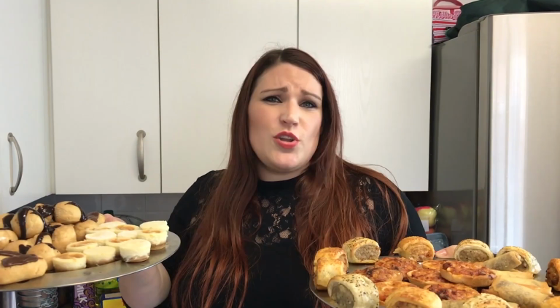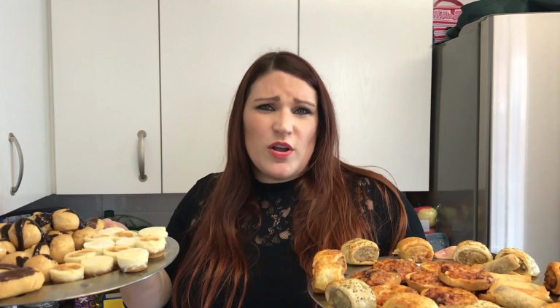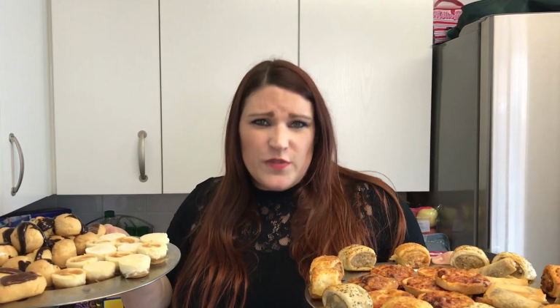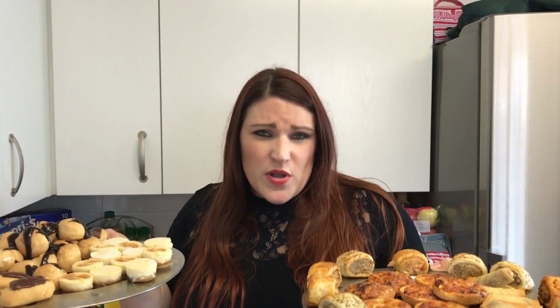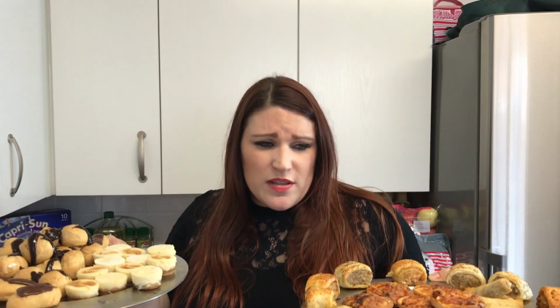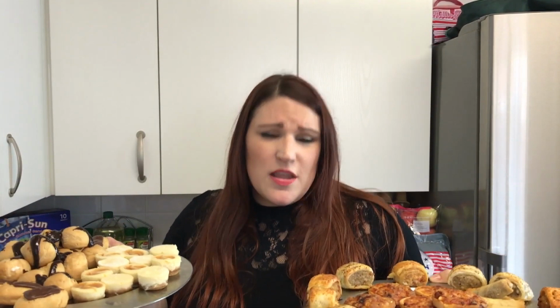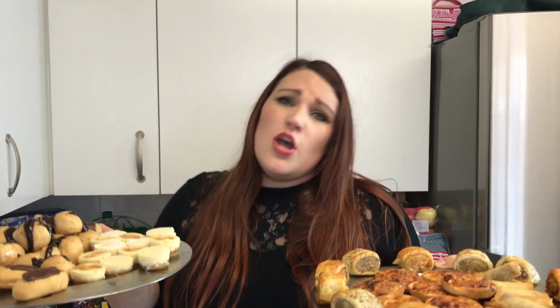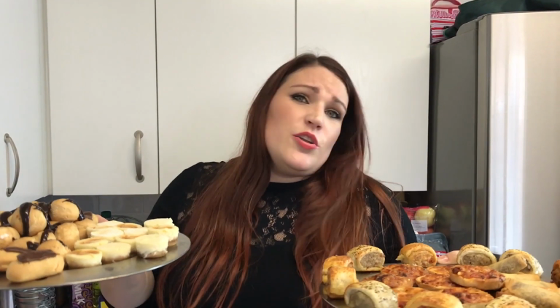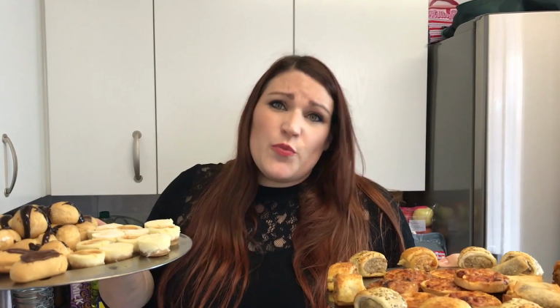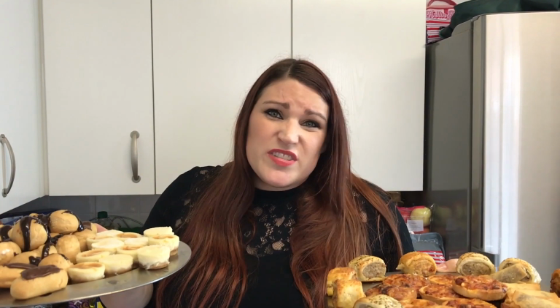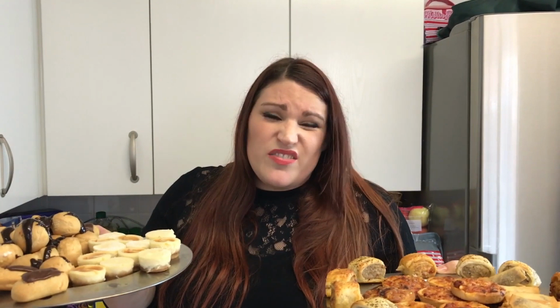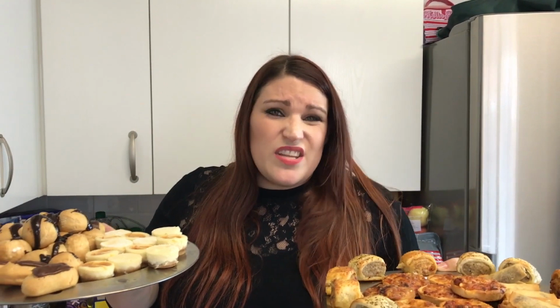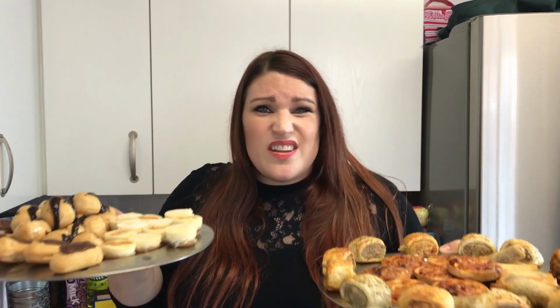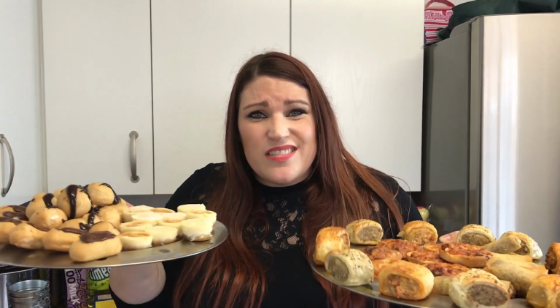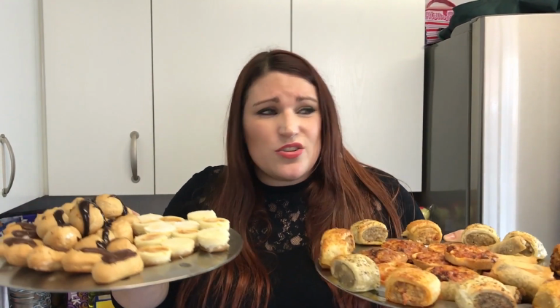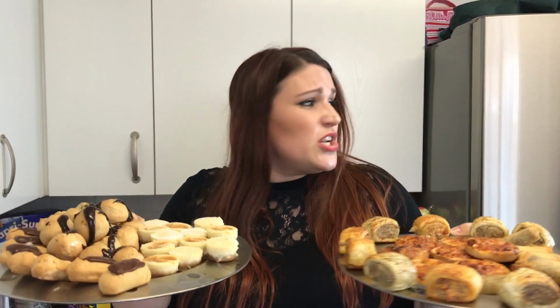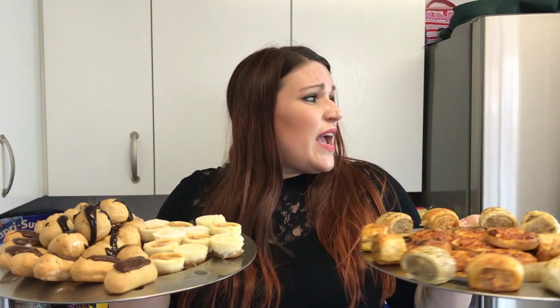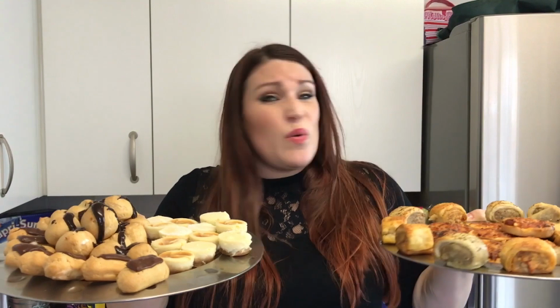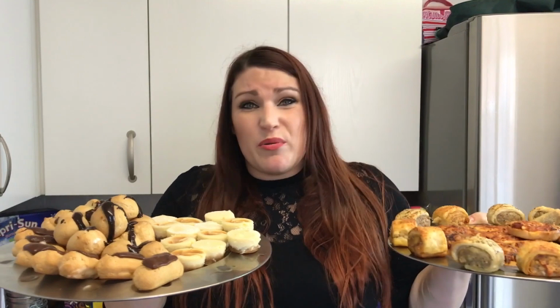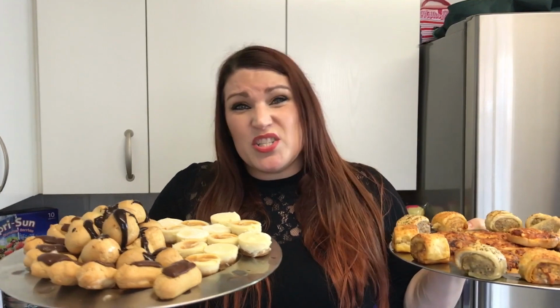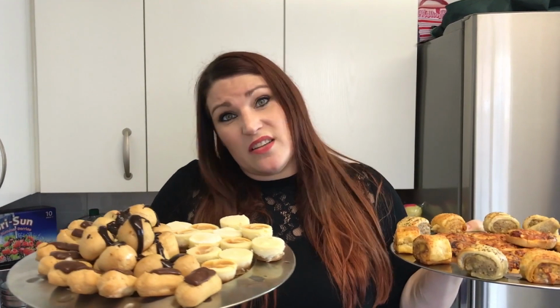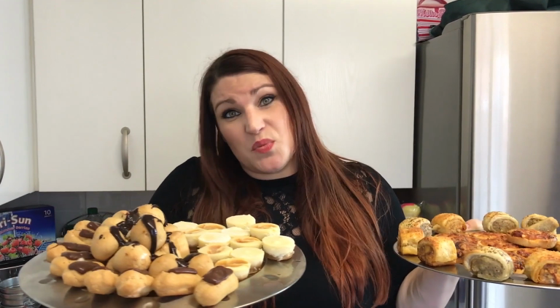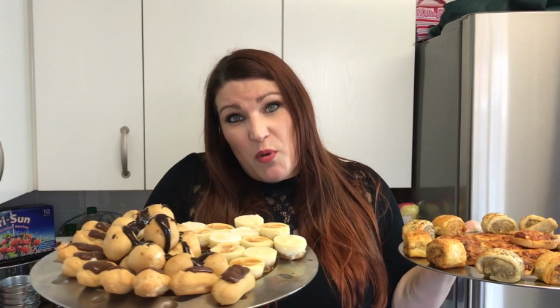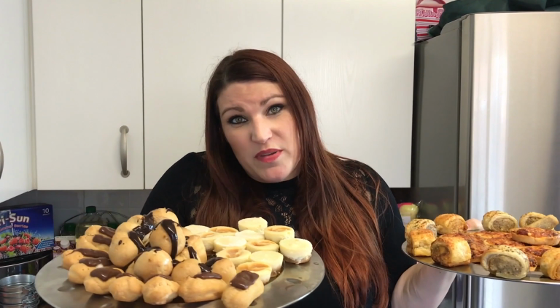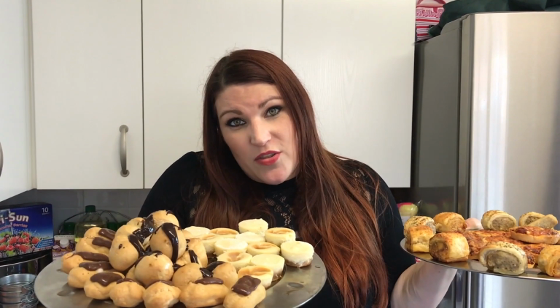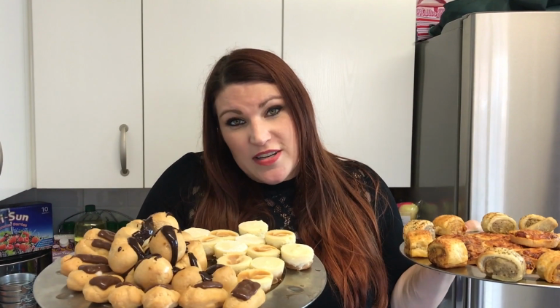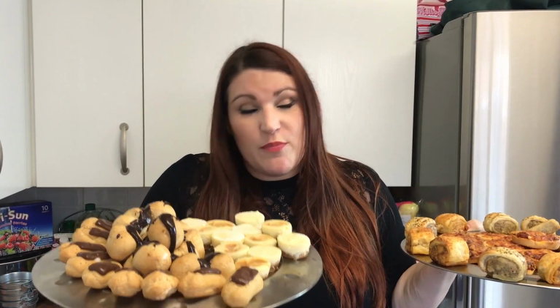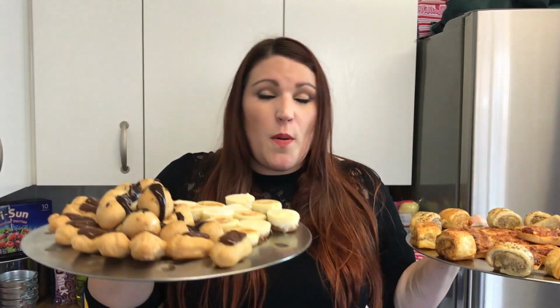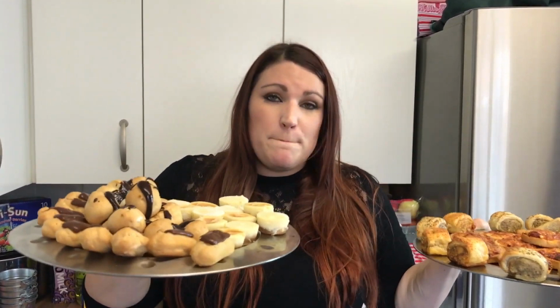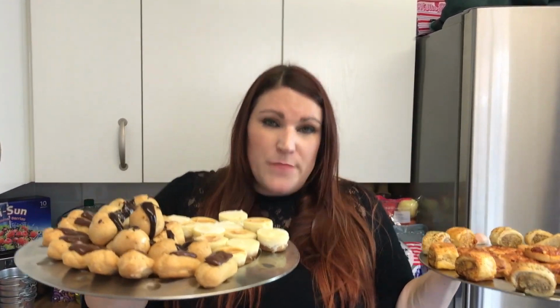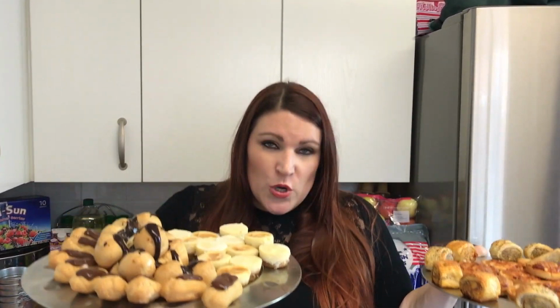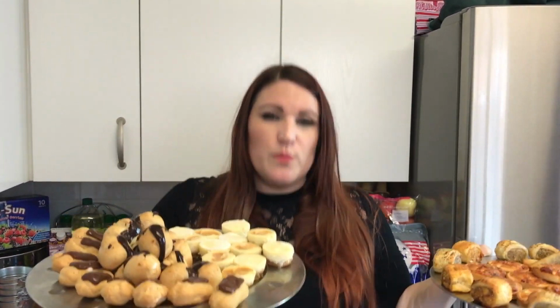No artificial colours, no preservatives, nothing dodgy, and we're pretty much done. So I'm going to pop this on the table — BOOM!